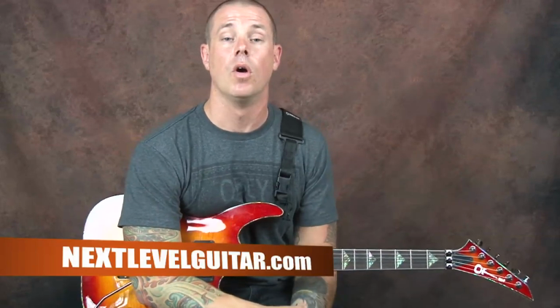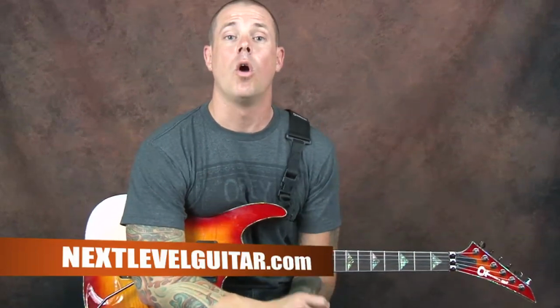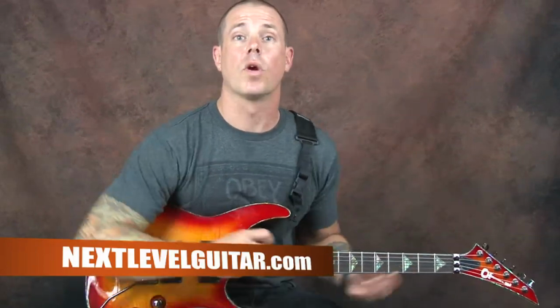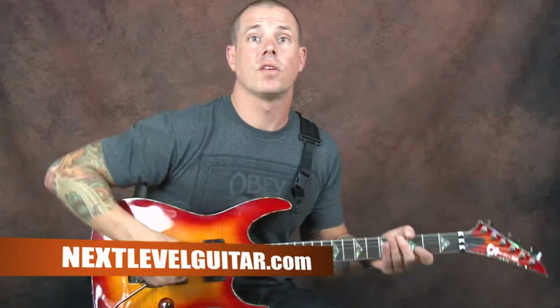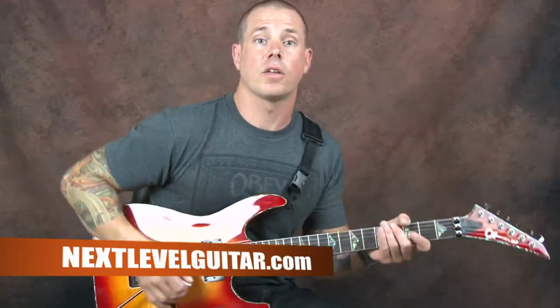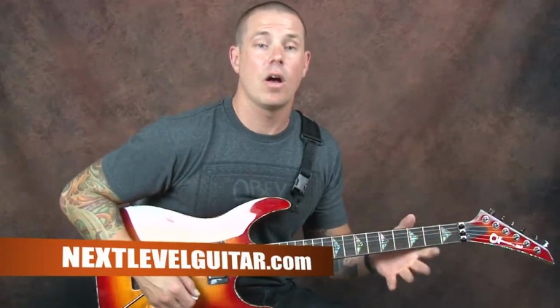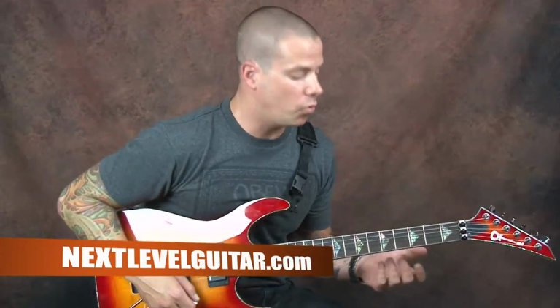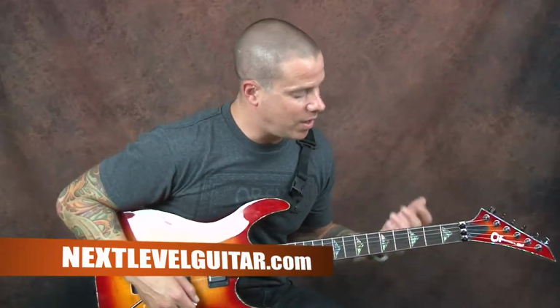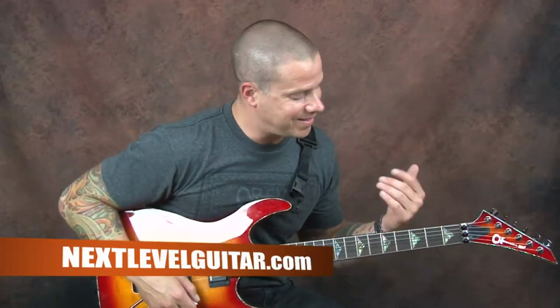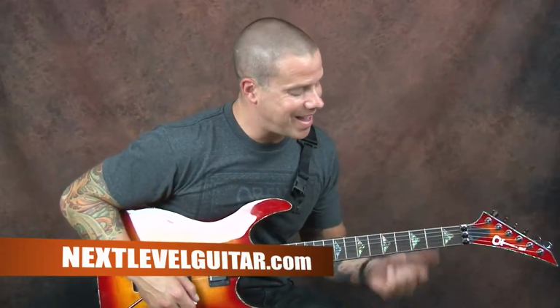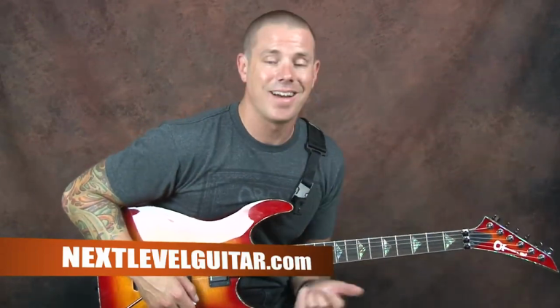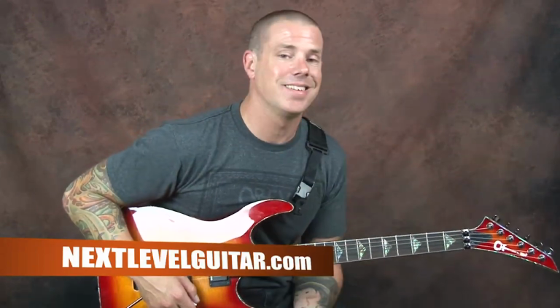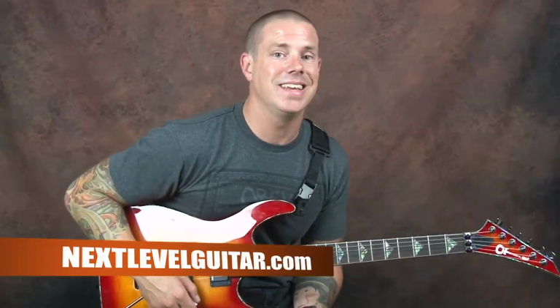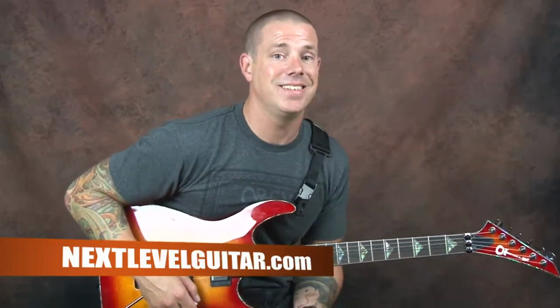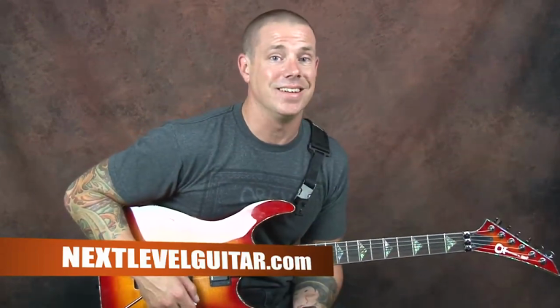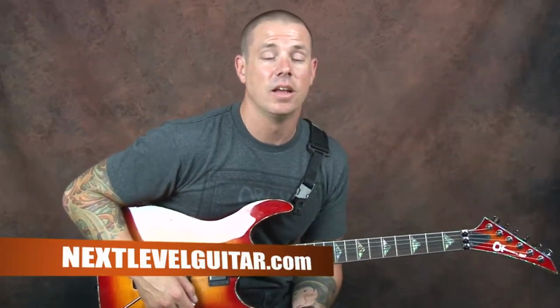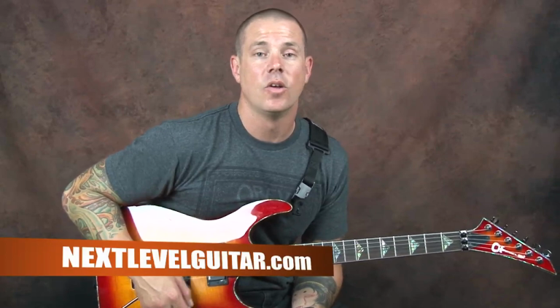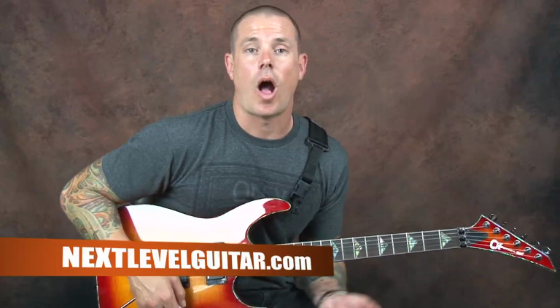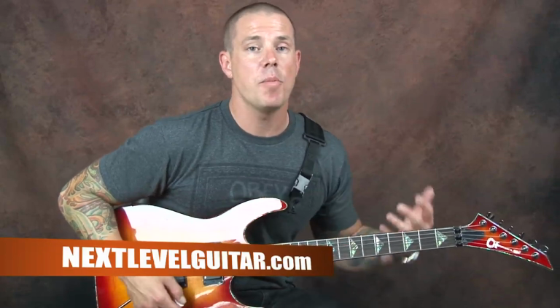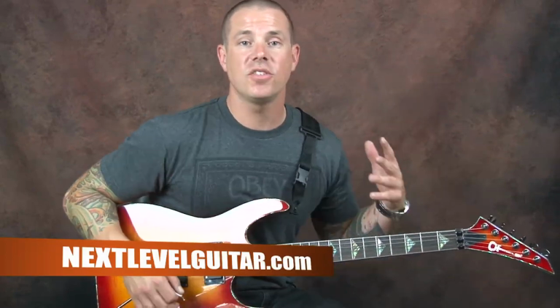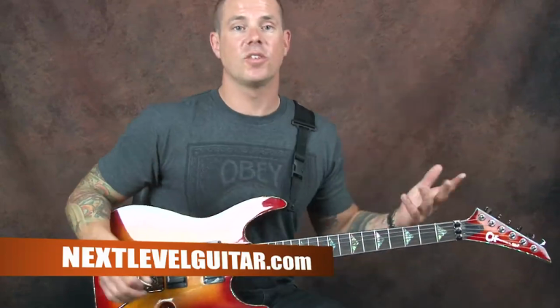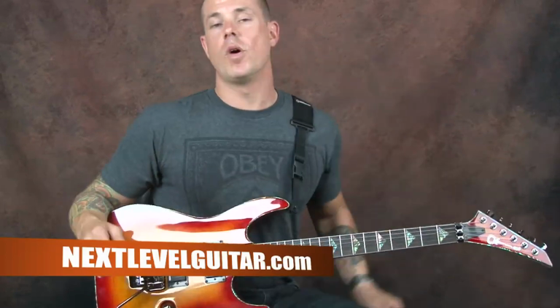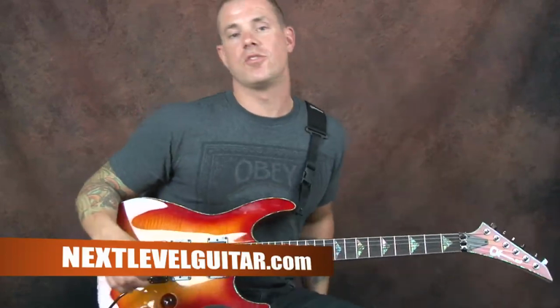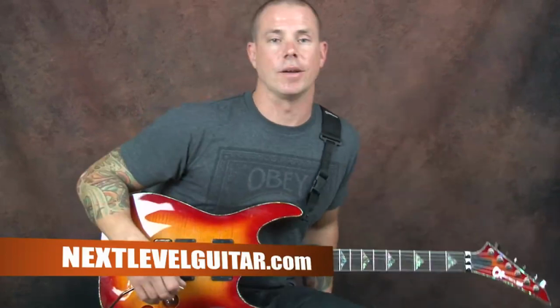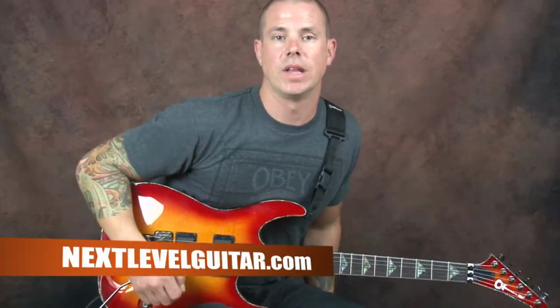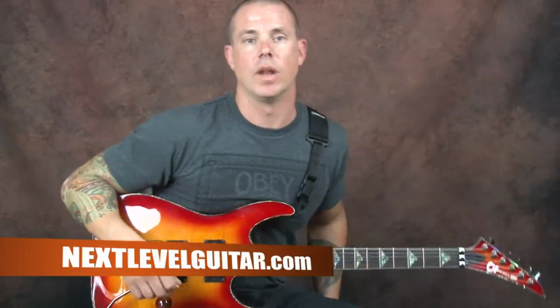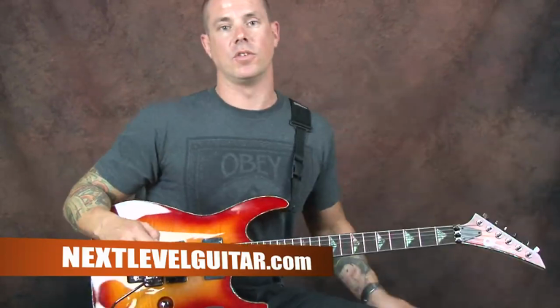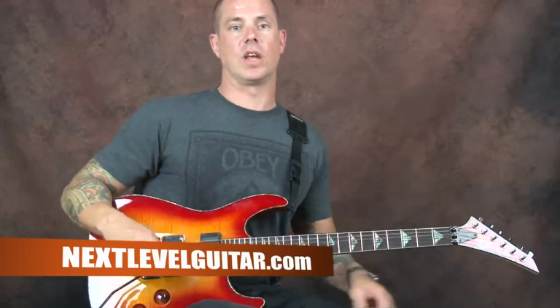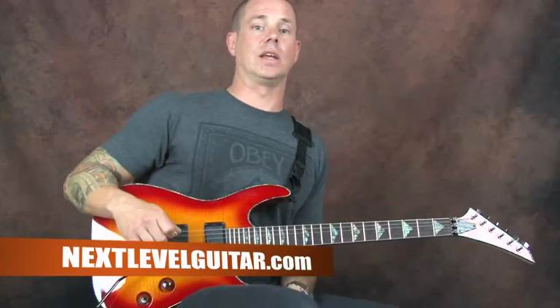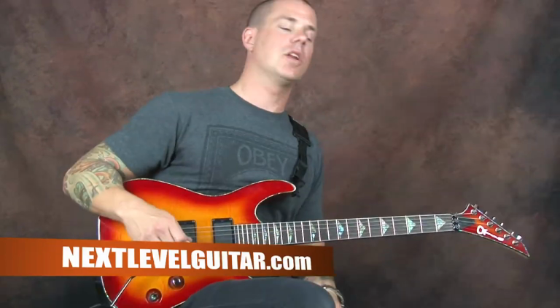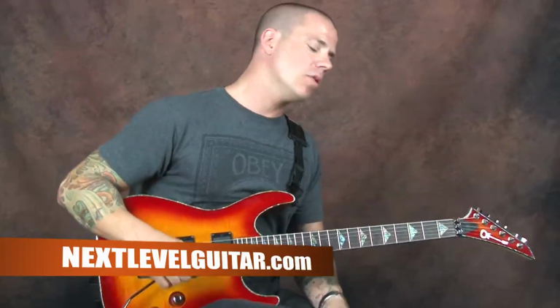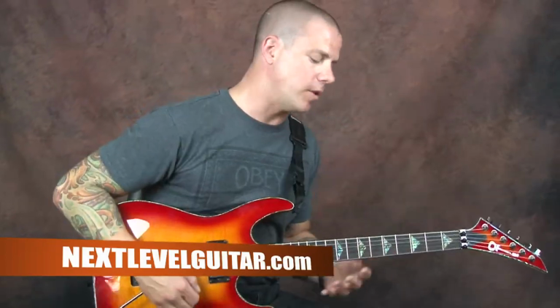So we're gonna talk now diatonic to the key of G. I'm gonna stick to one string when I do this technique. It's gonna be really fun.